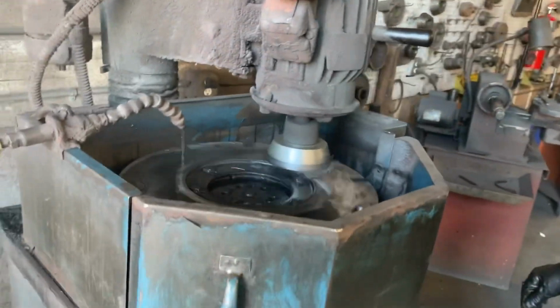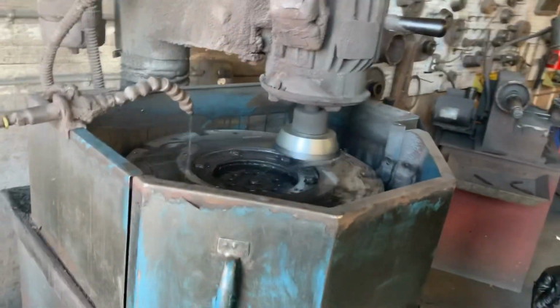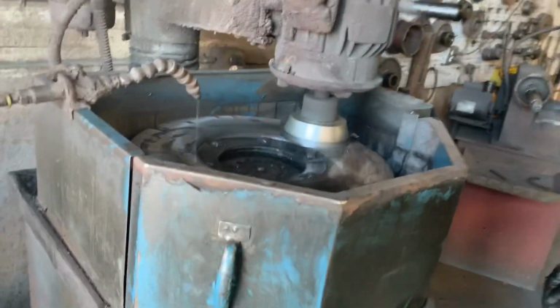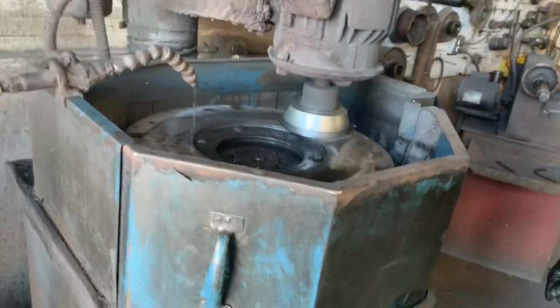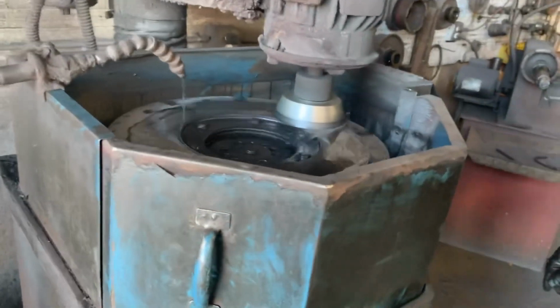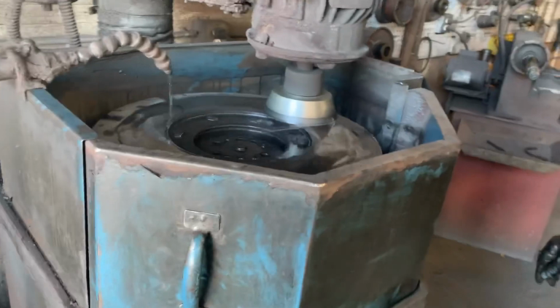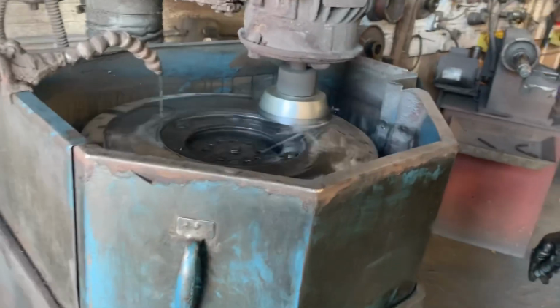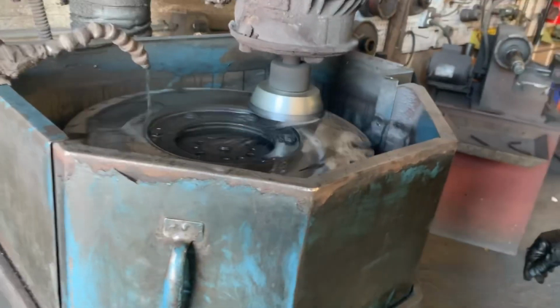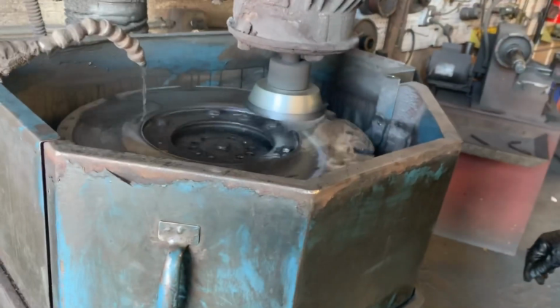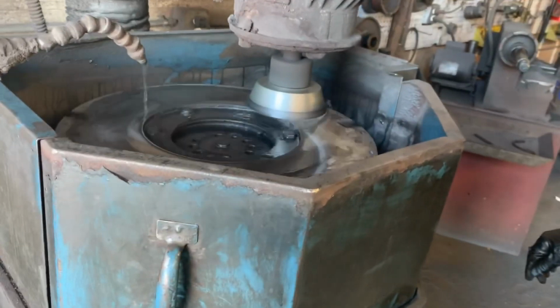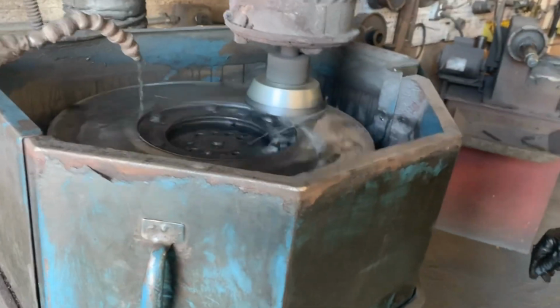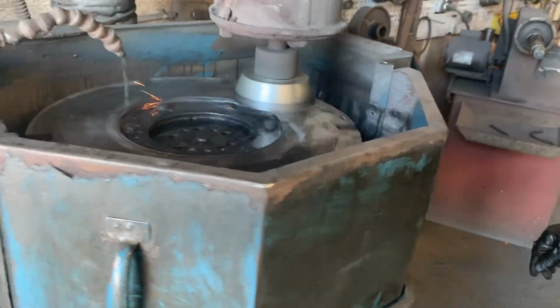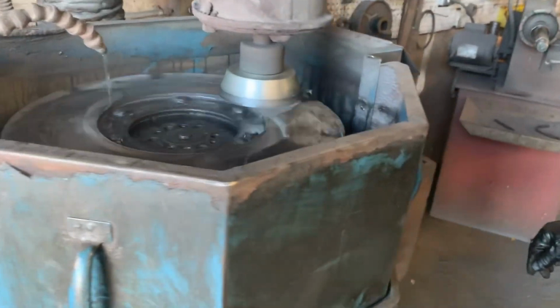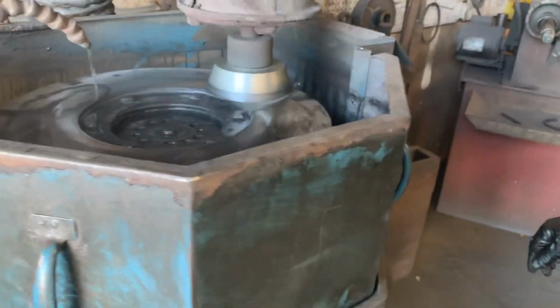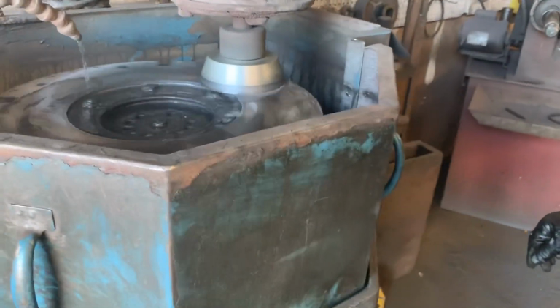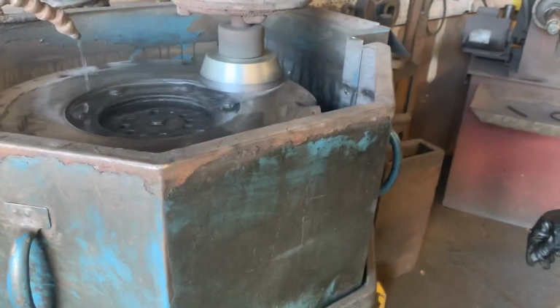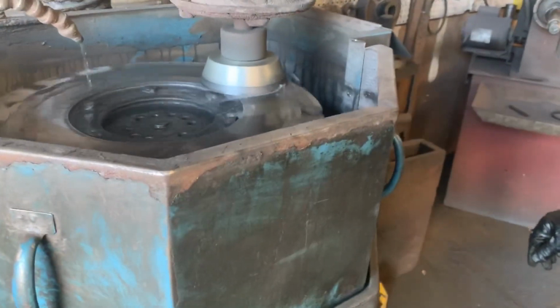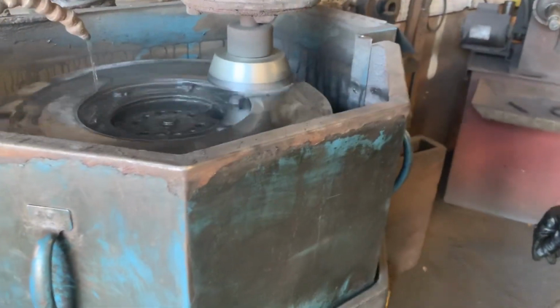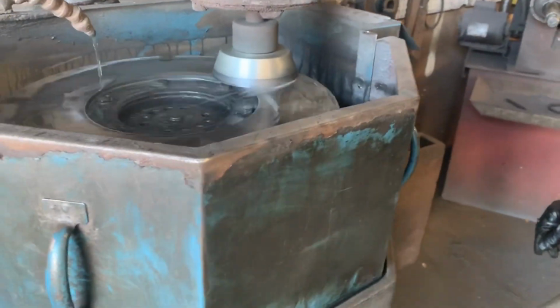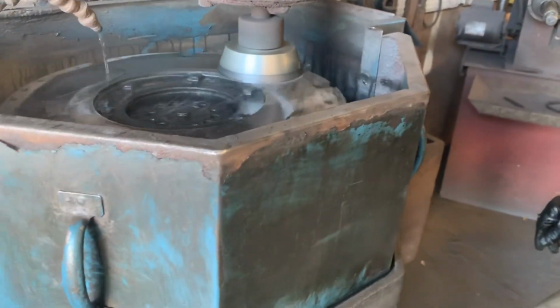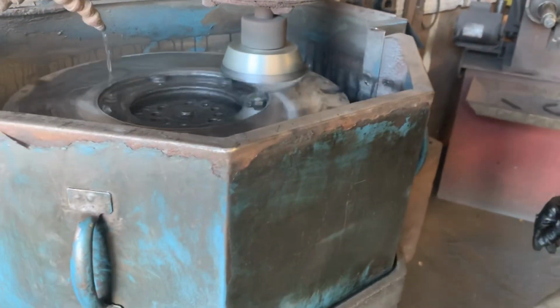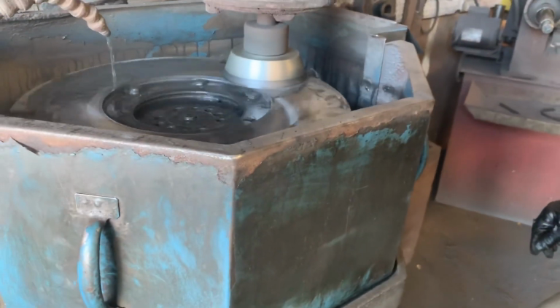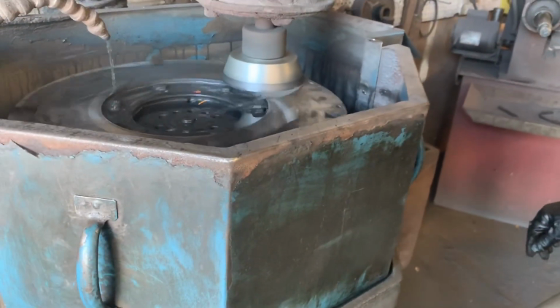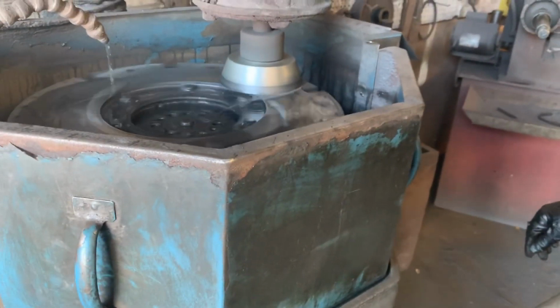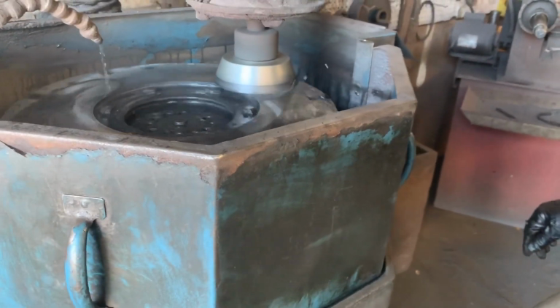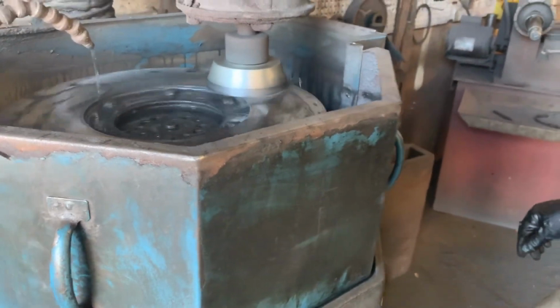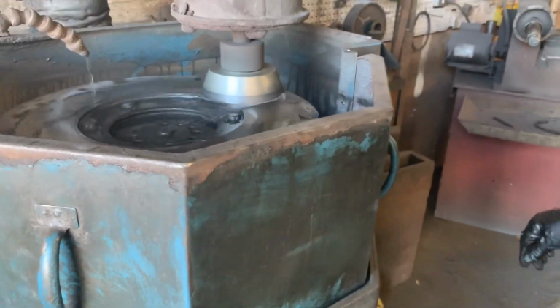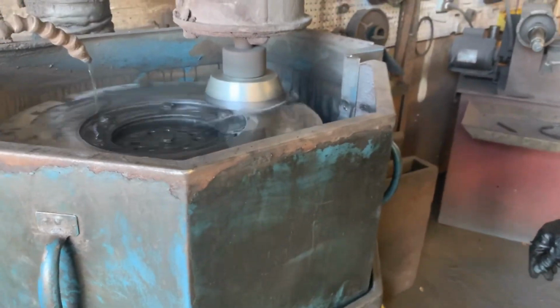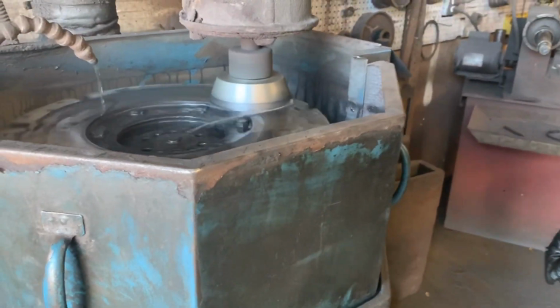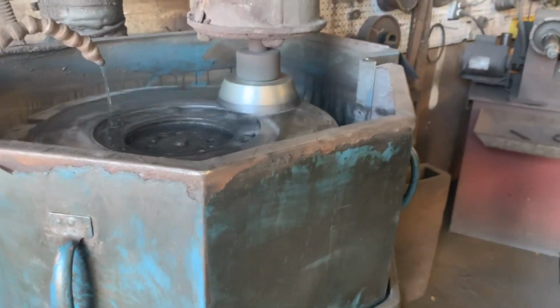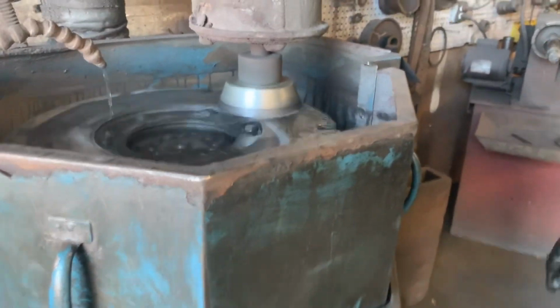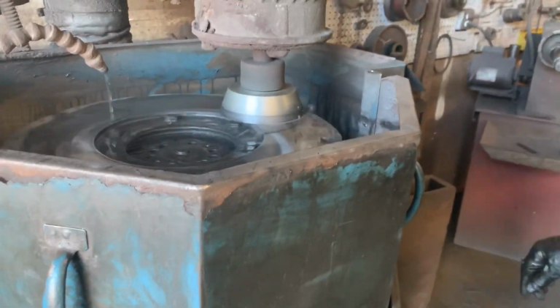The flywheel was loose on there — two of the bolts had broken off in the crankshaft.